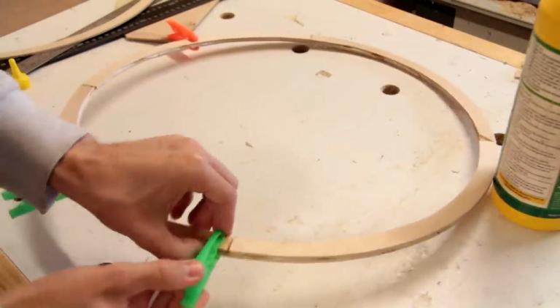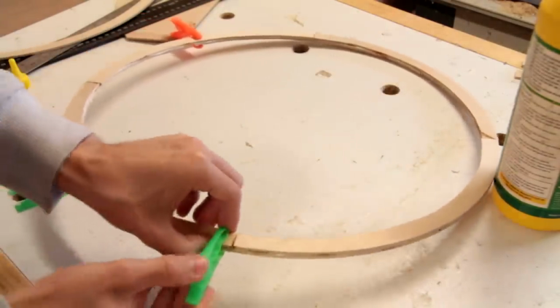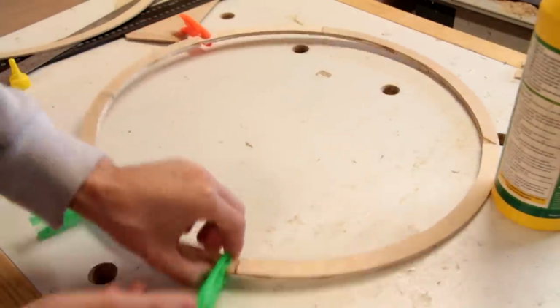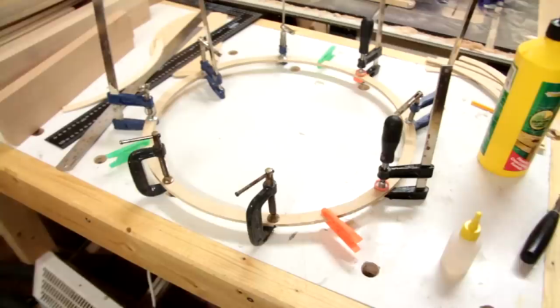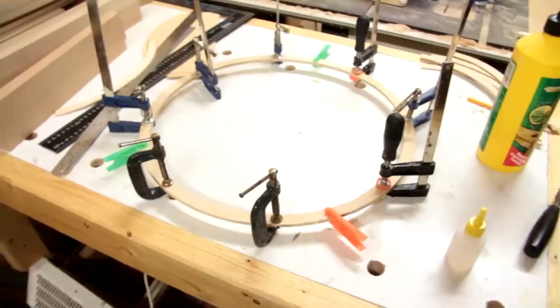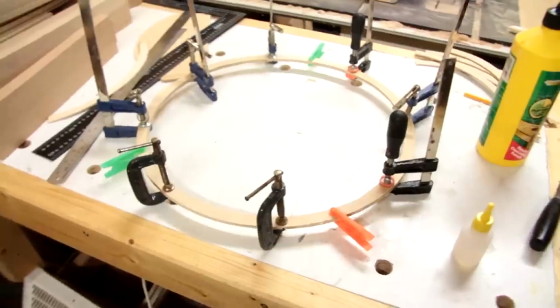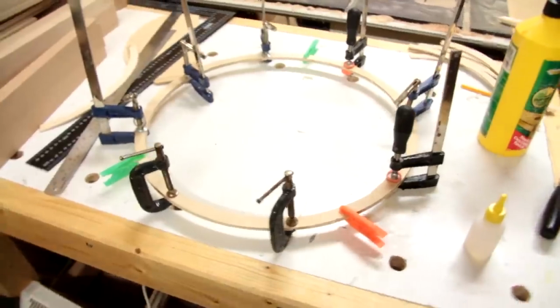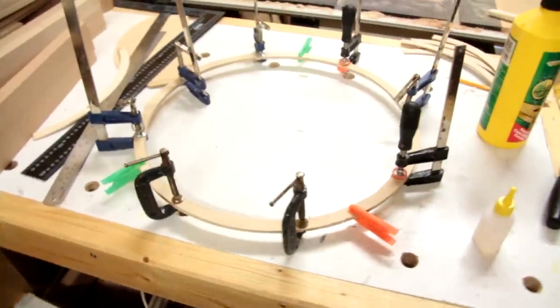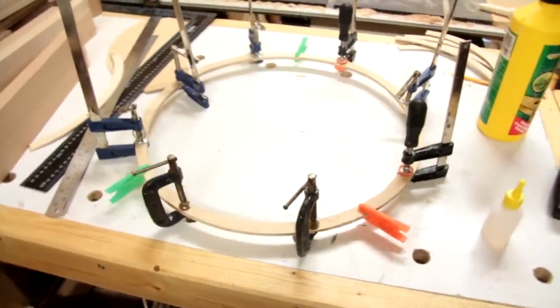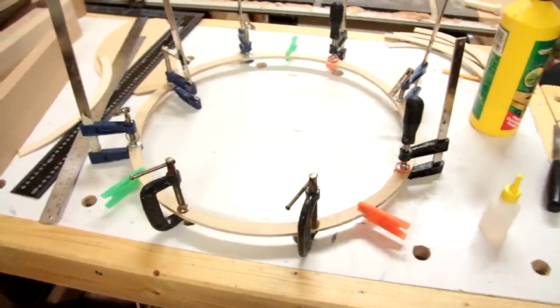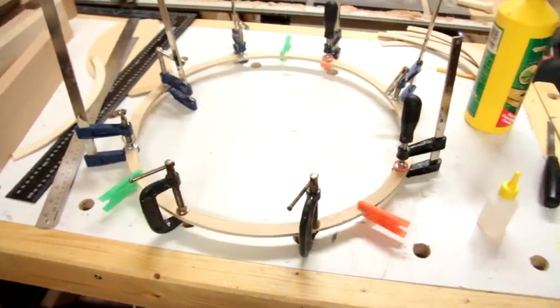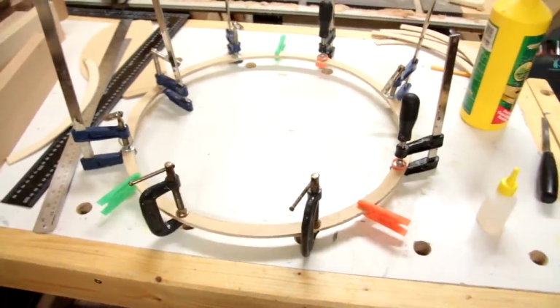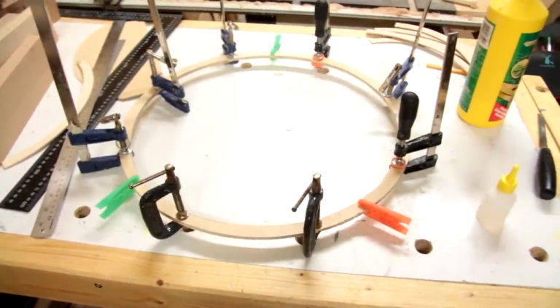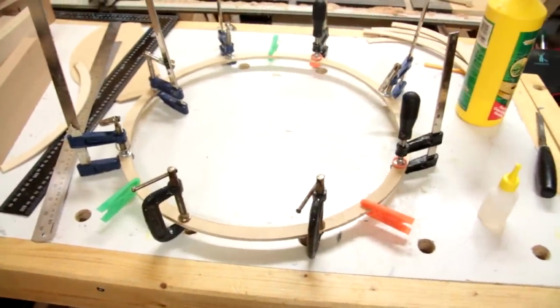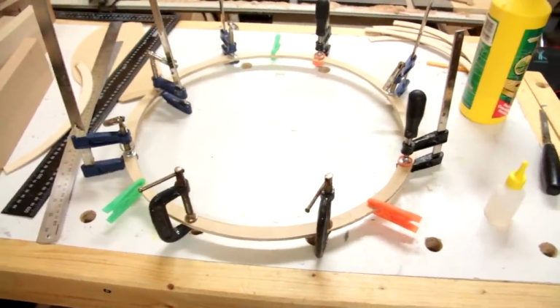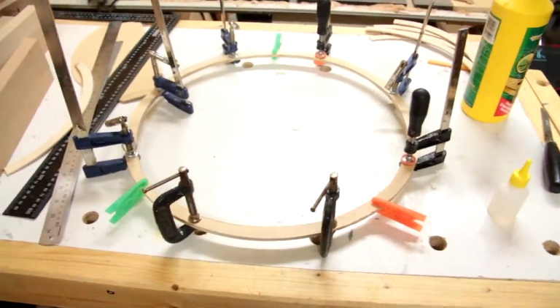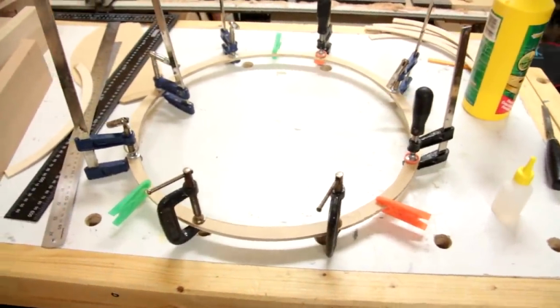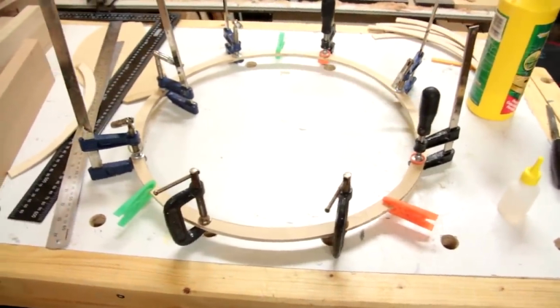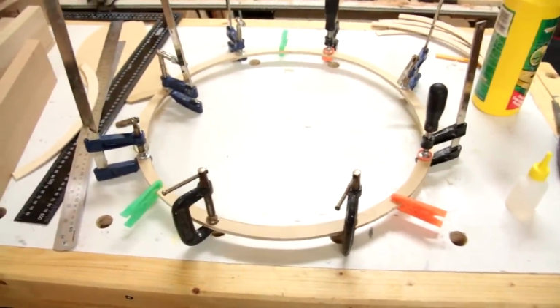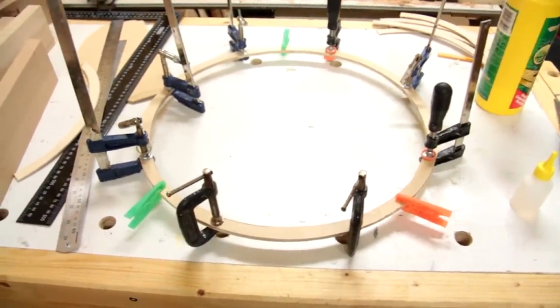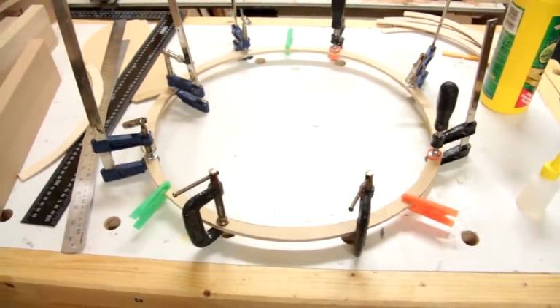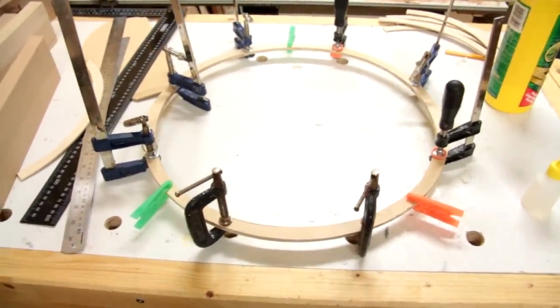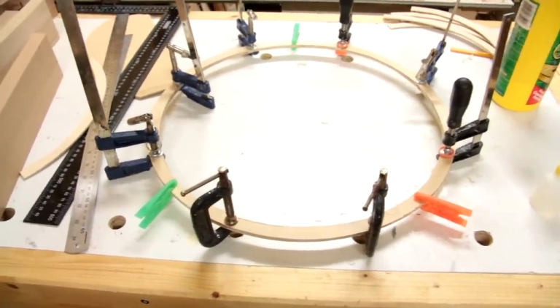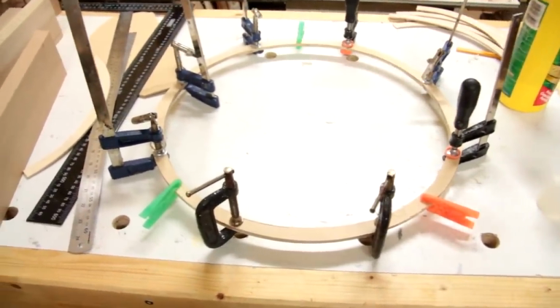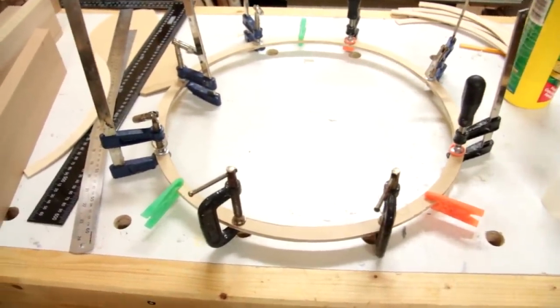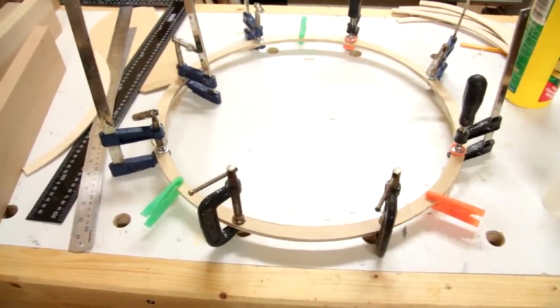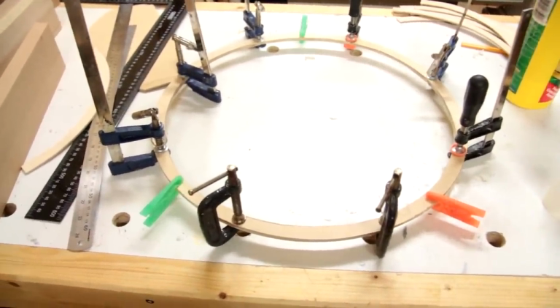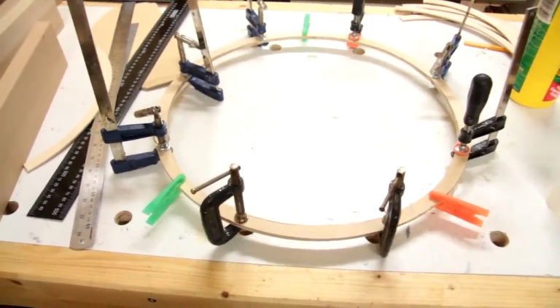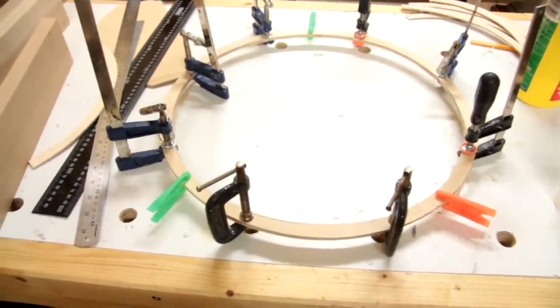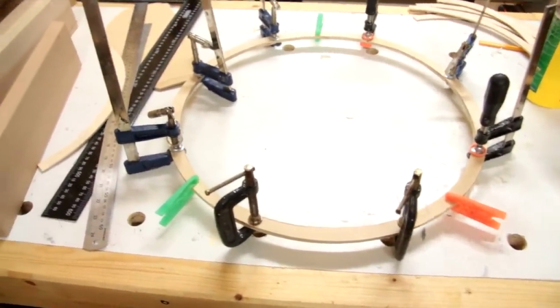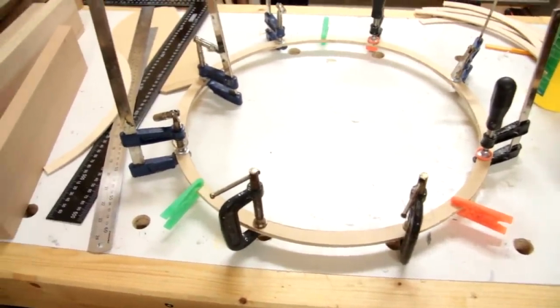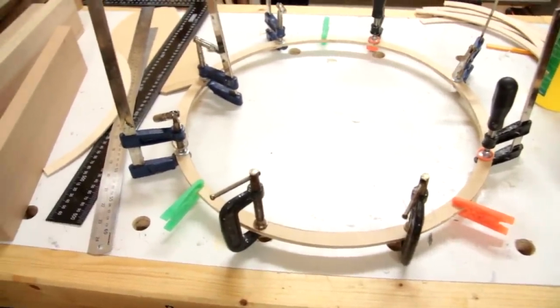I've just about got one glued up there, and once that's dry I'll get on and do the next one.